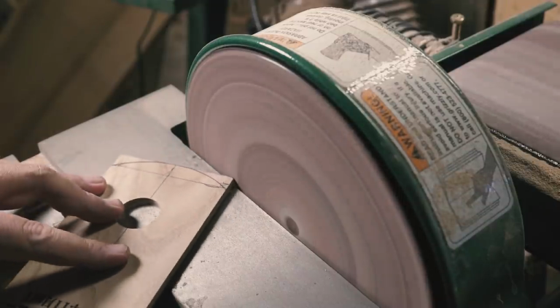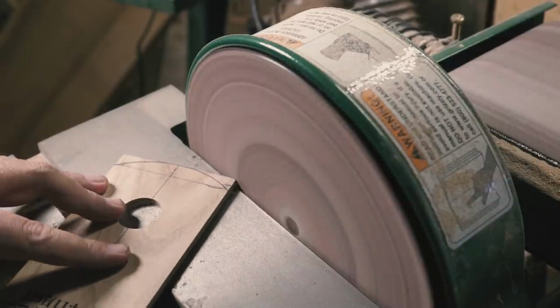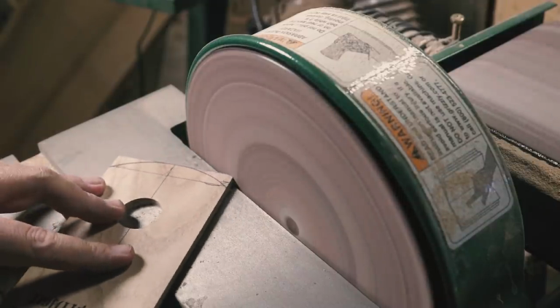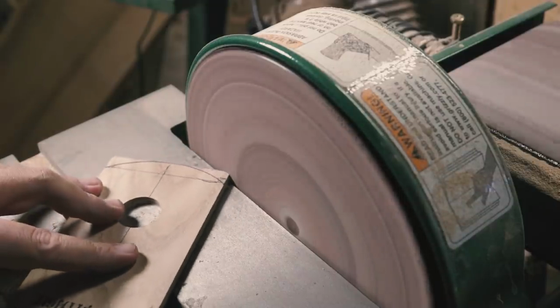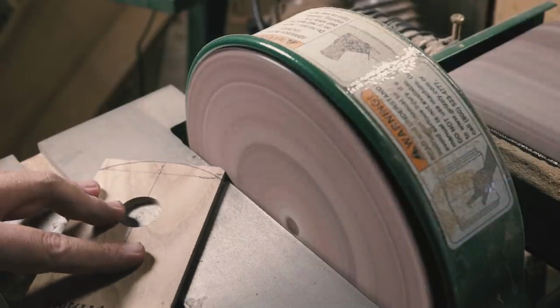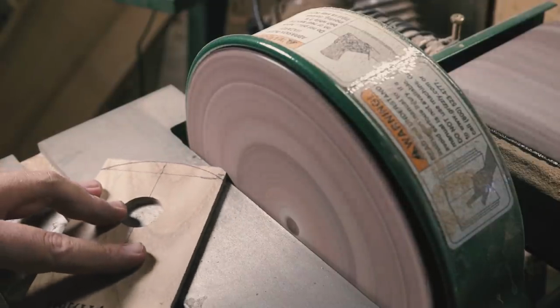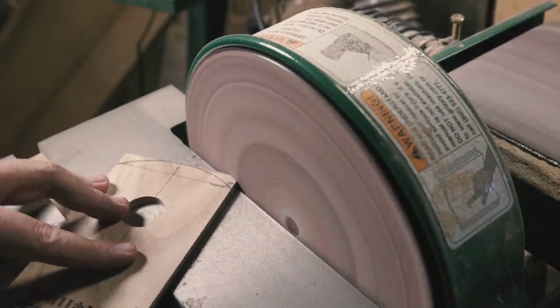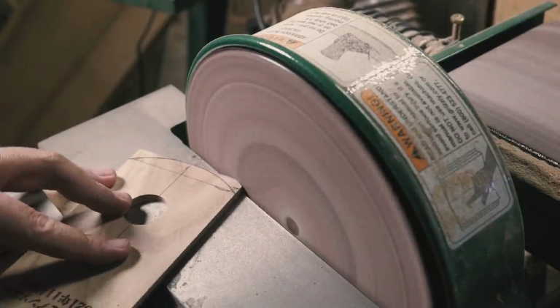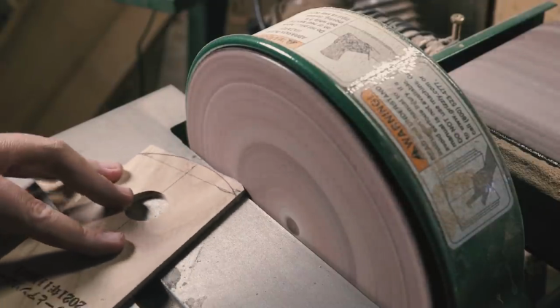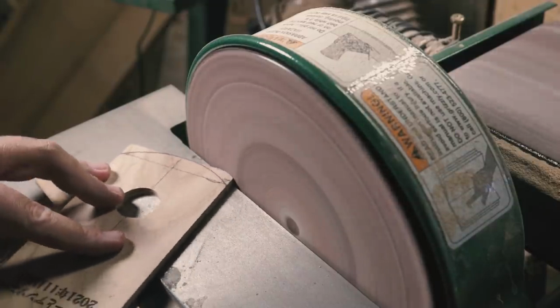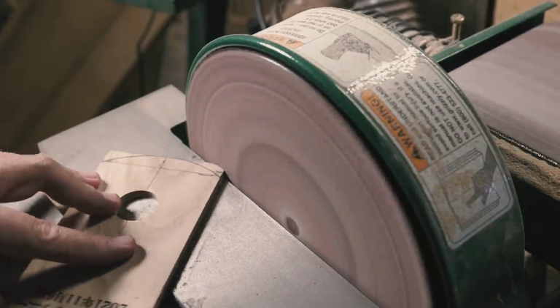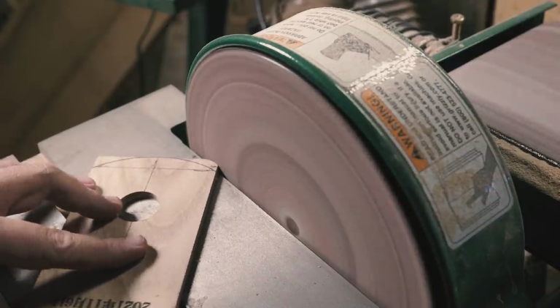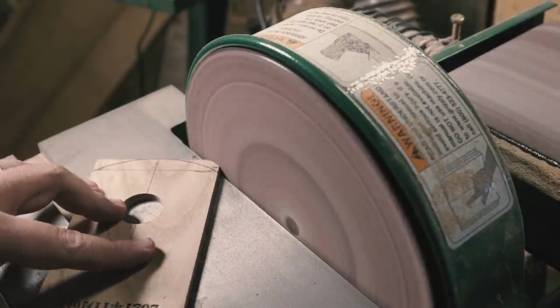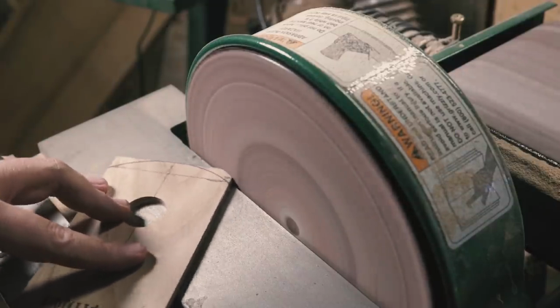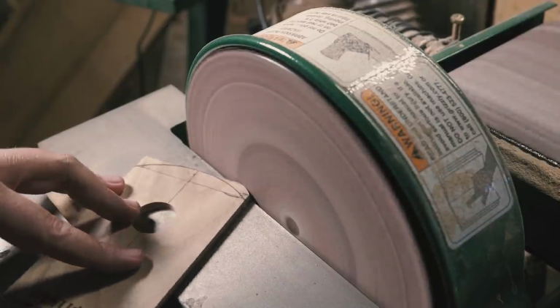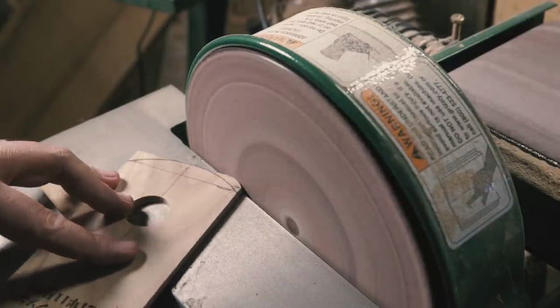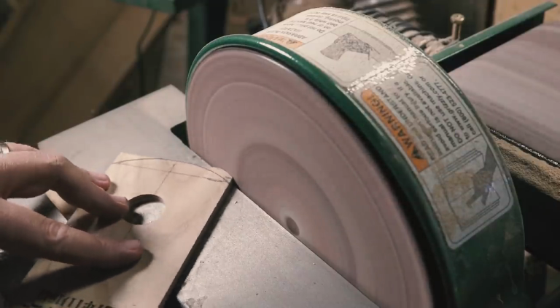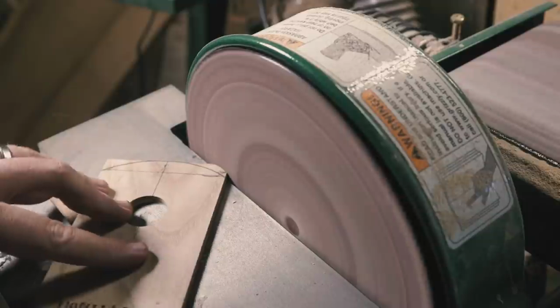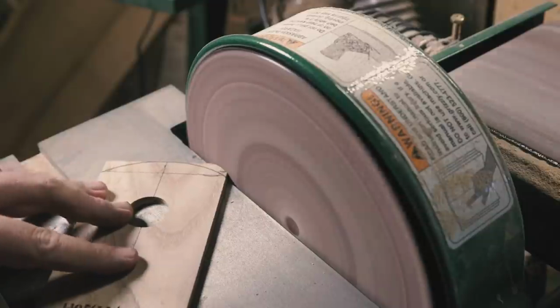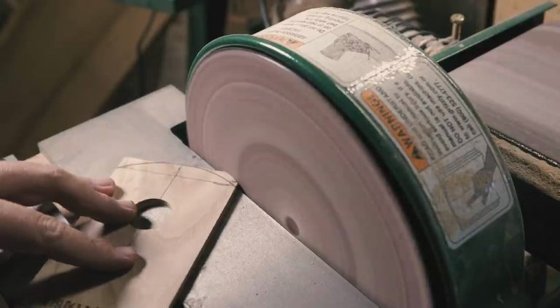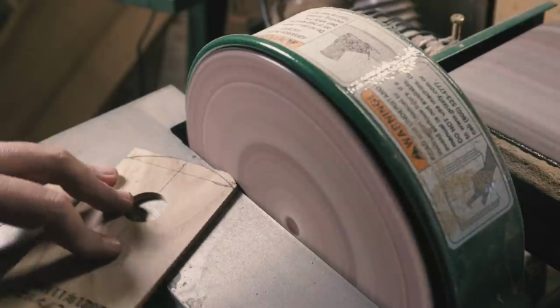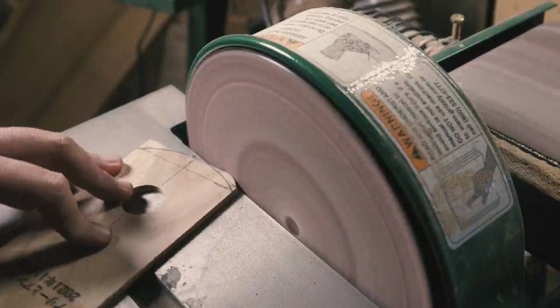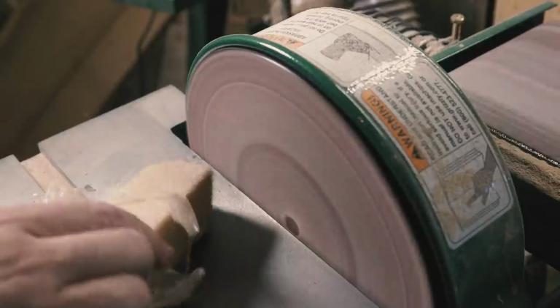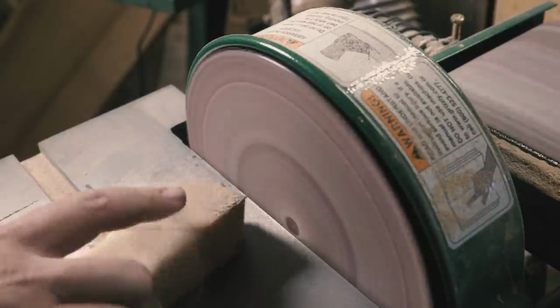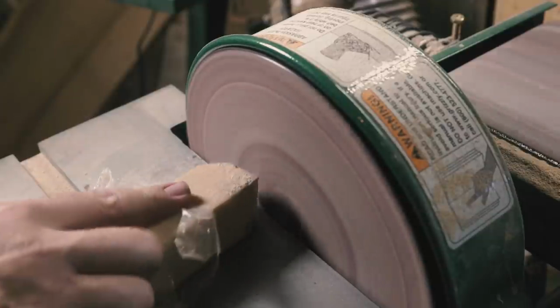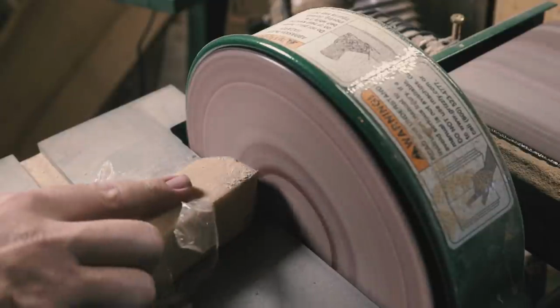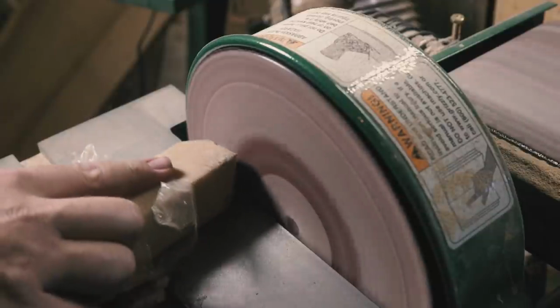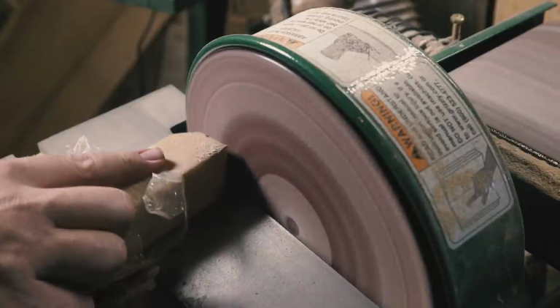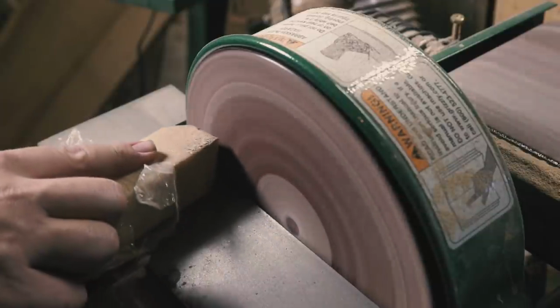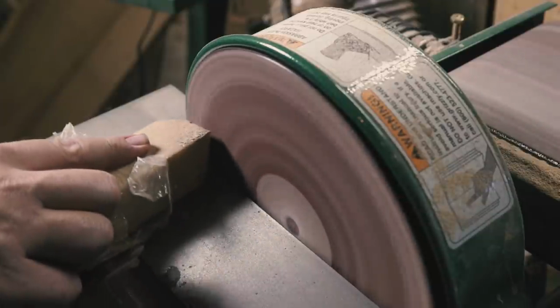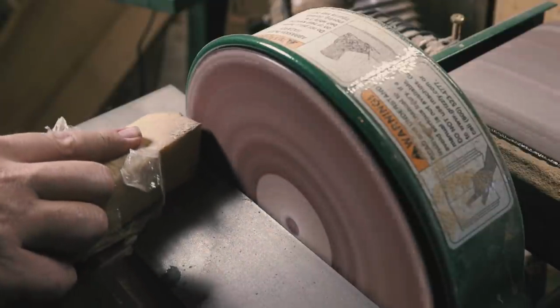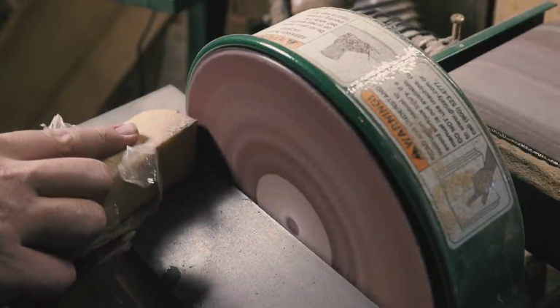If your sandpaper is gunked up, I've found these rubber sticks work great for cleaning the sandpaper to extend its life.